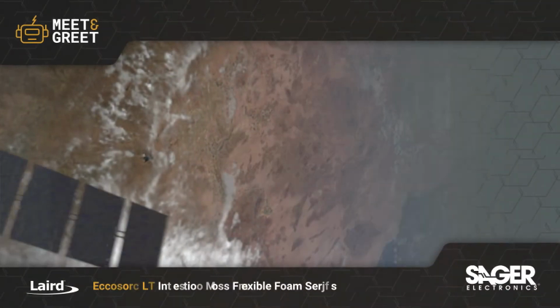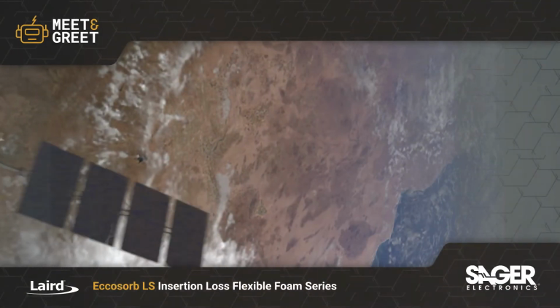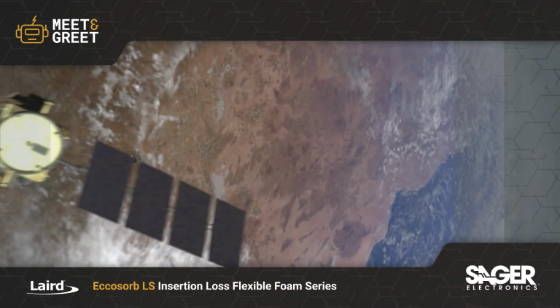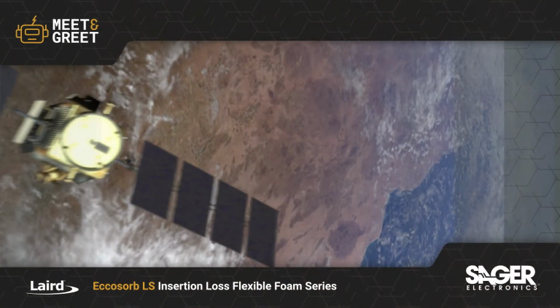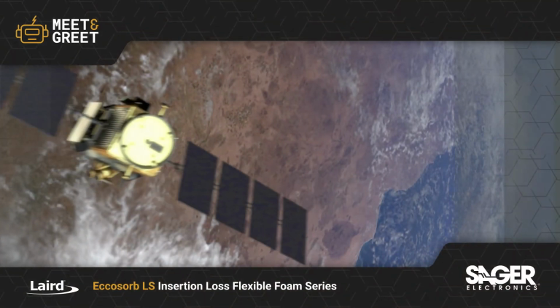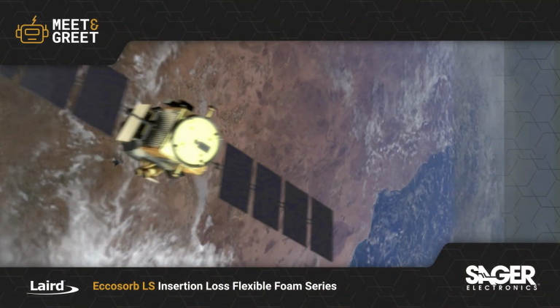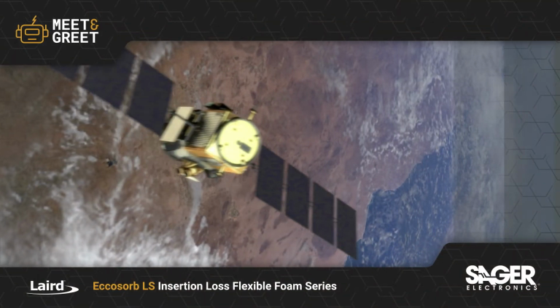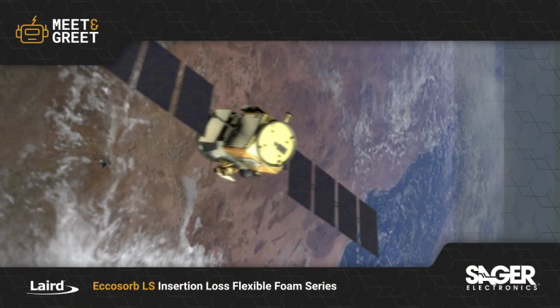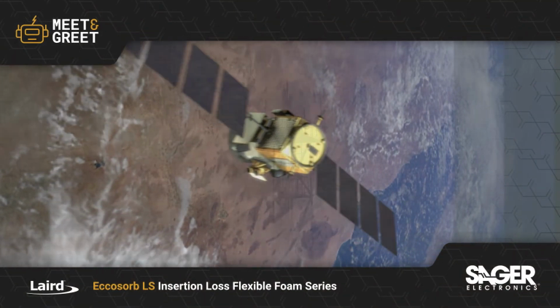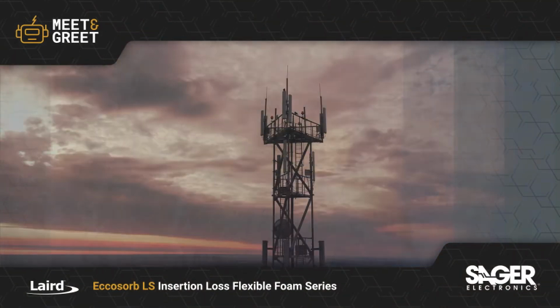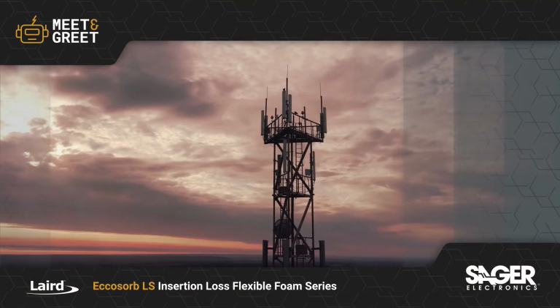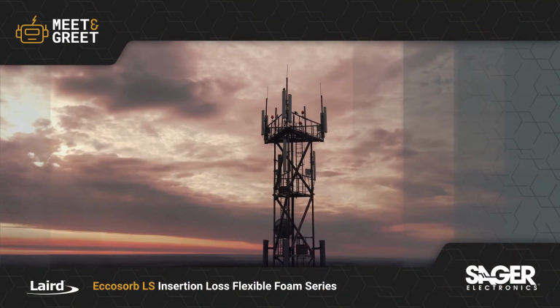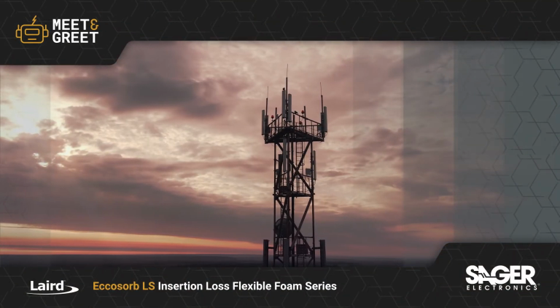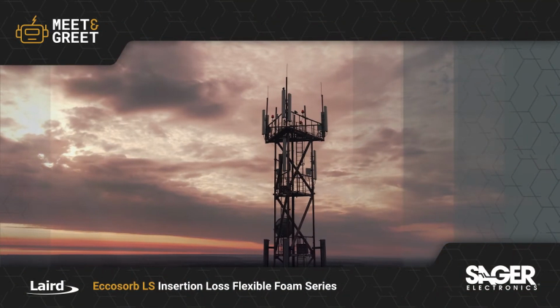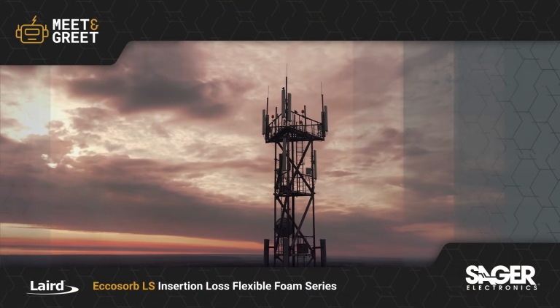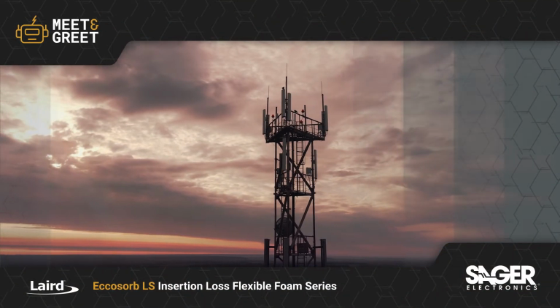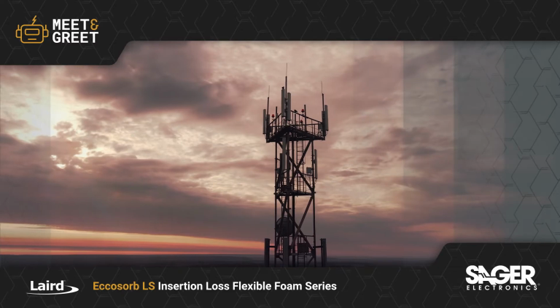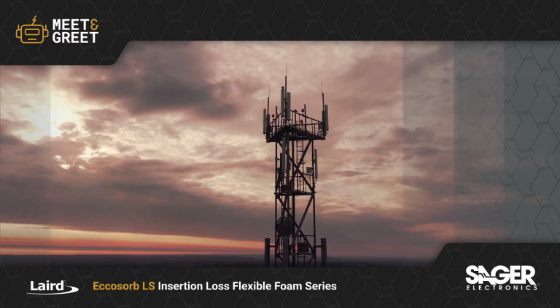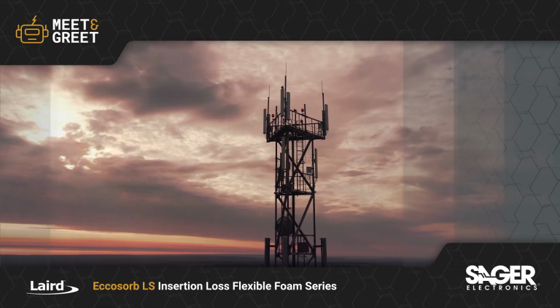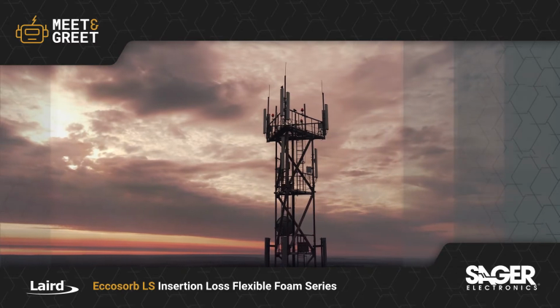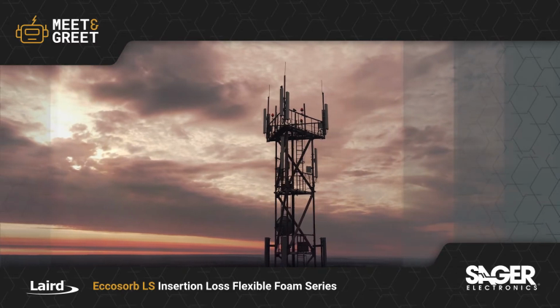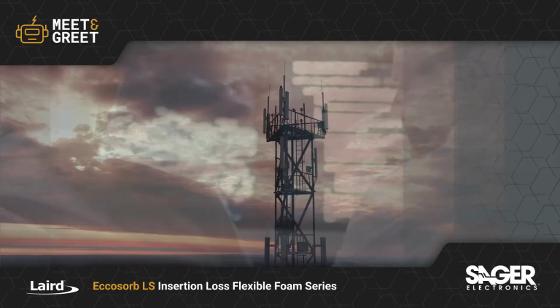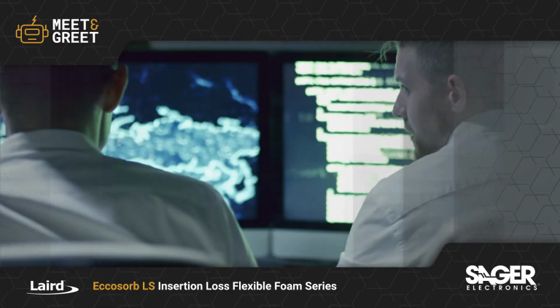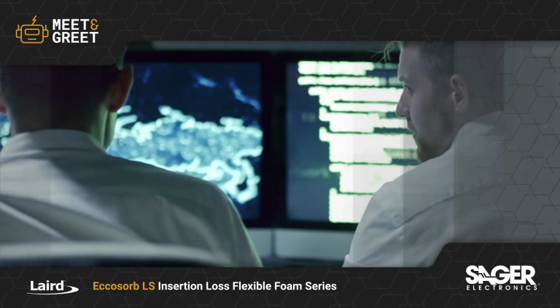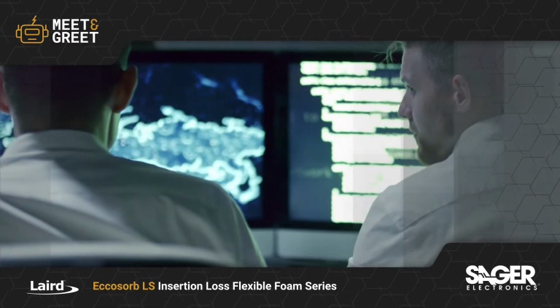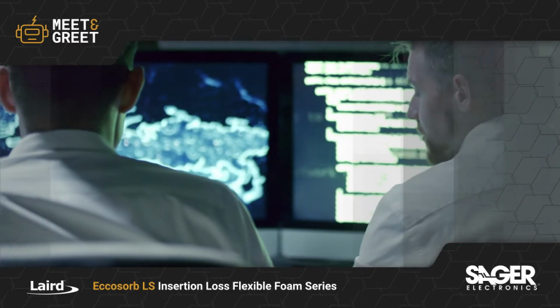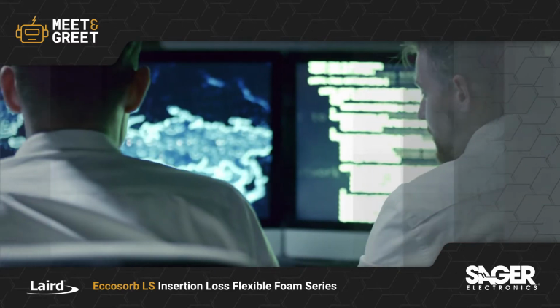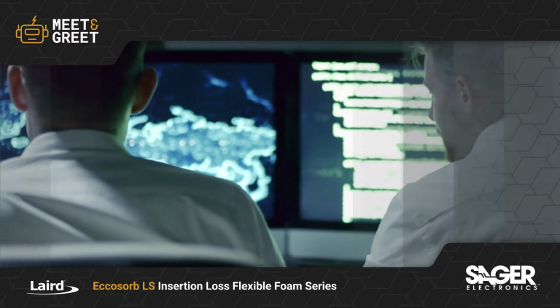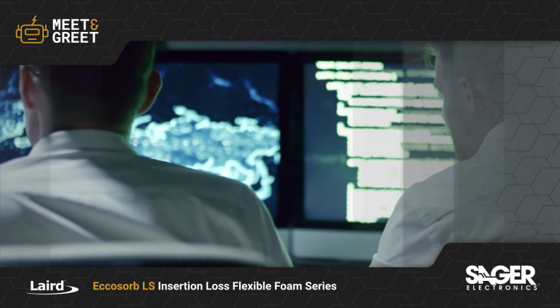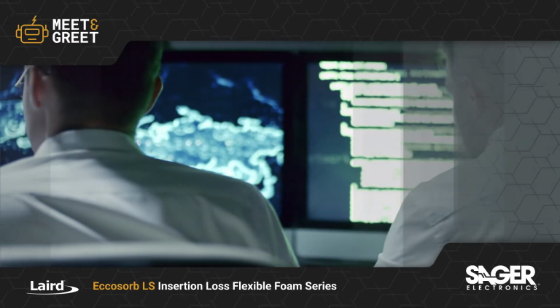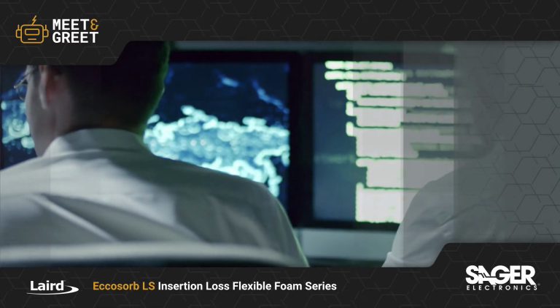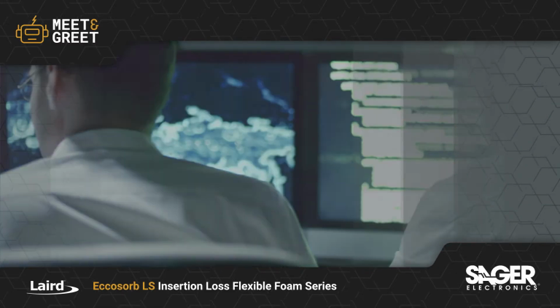Laird Echosorb LS Series Lossy Flexible Foam Microwave Absorber is now available from Sager Electronics.